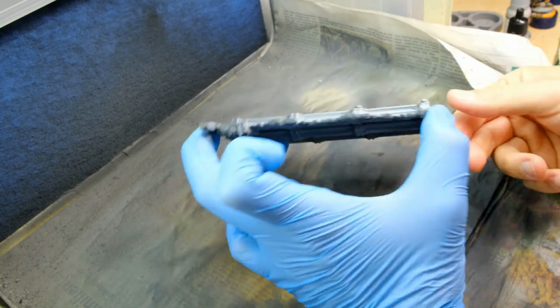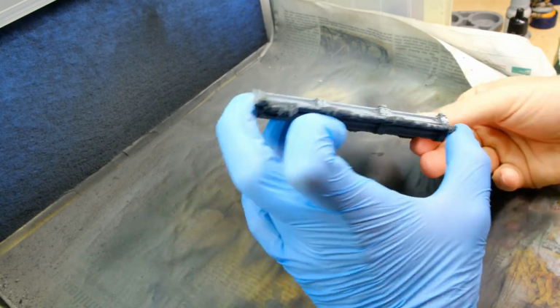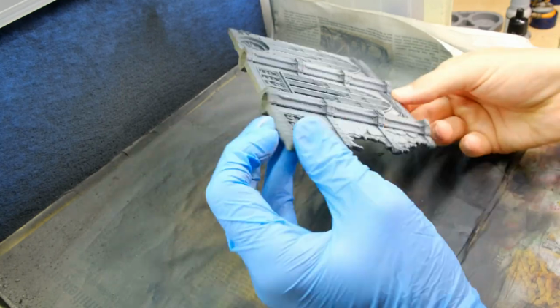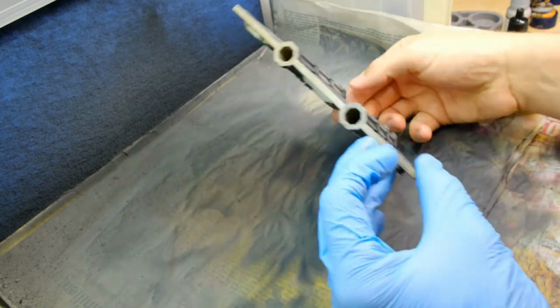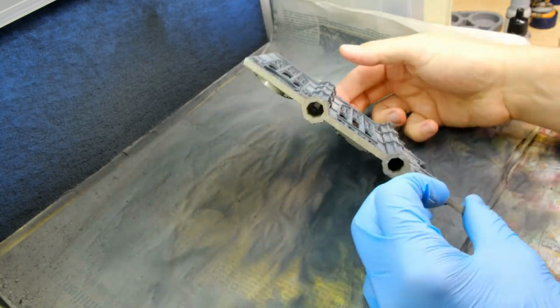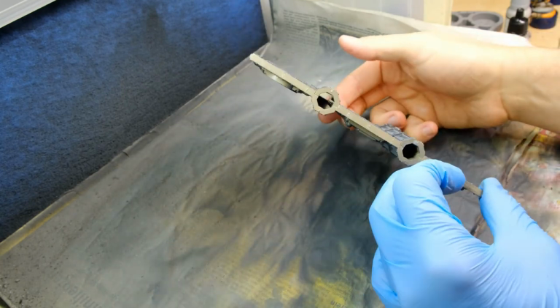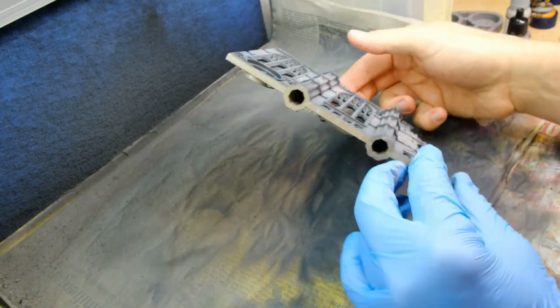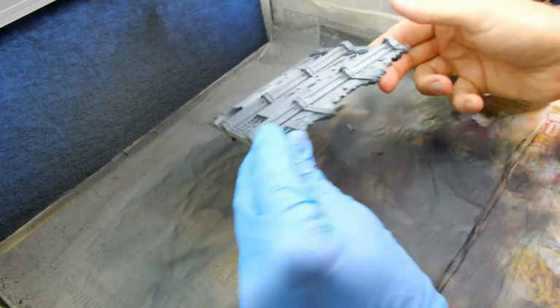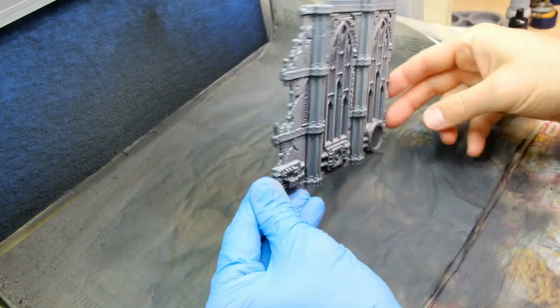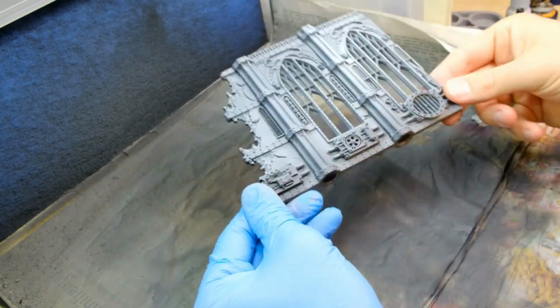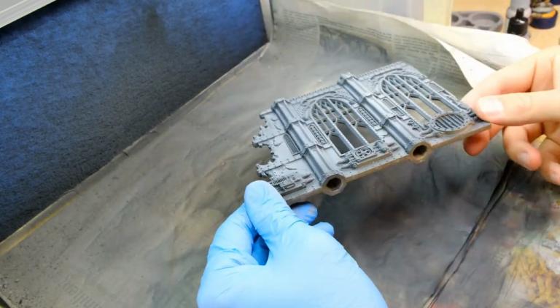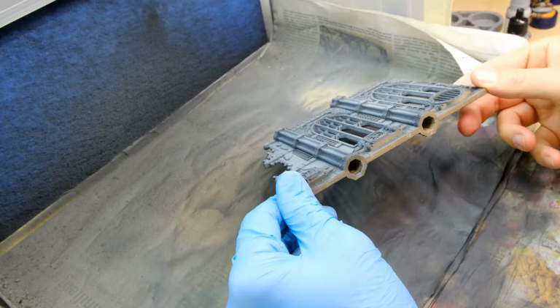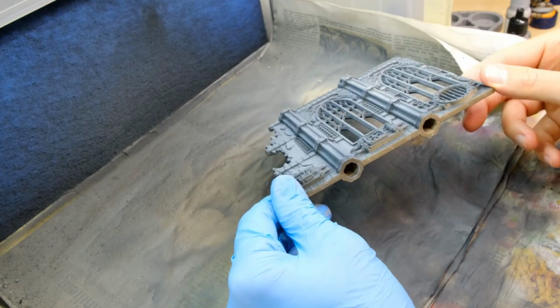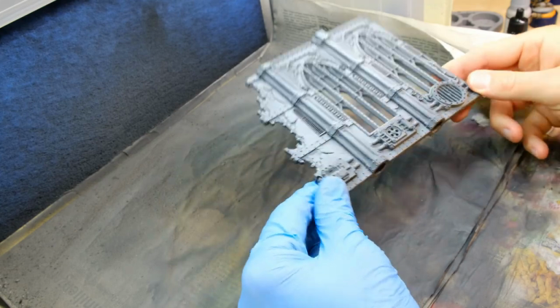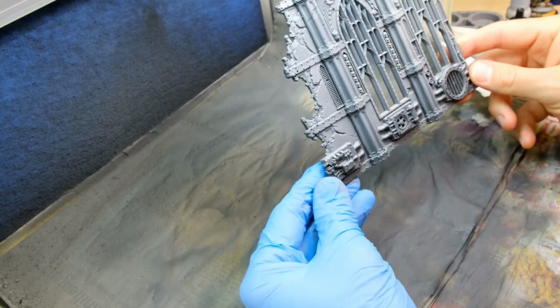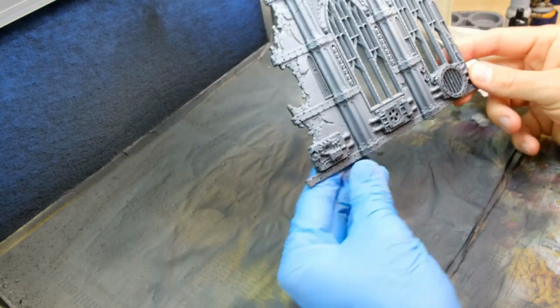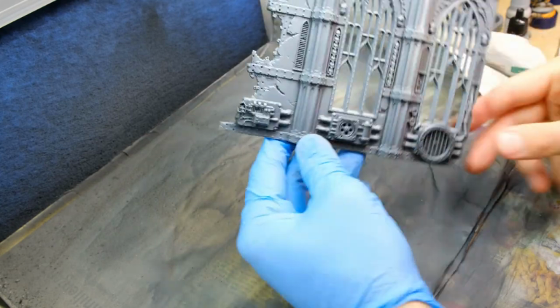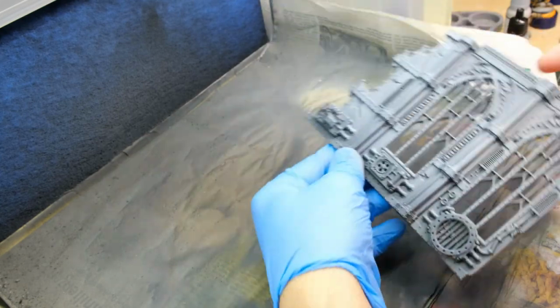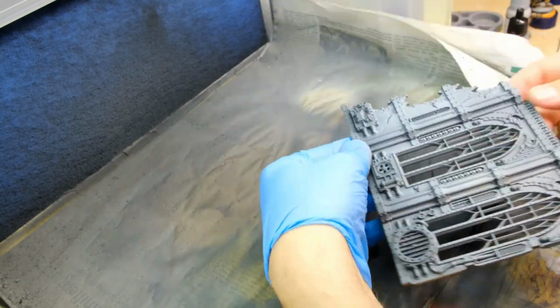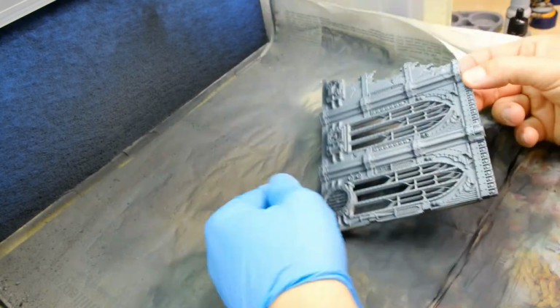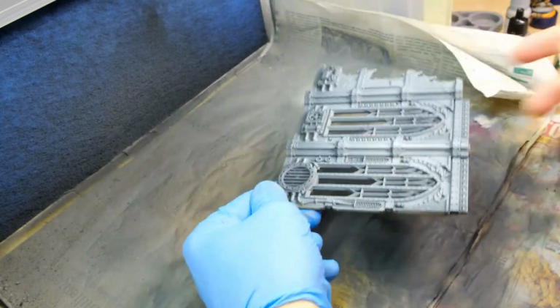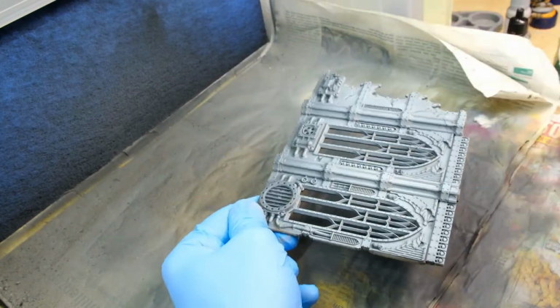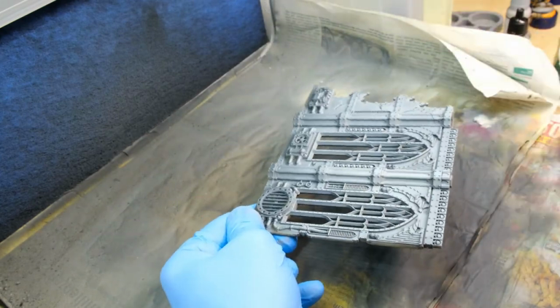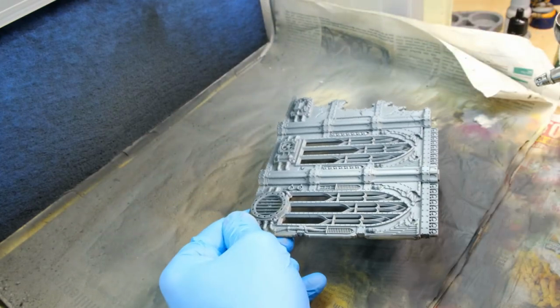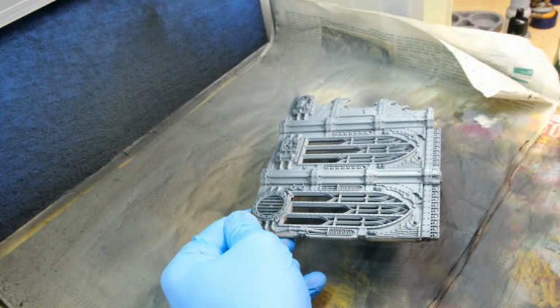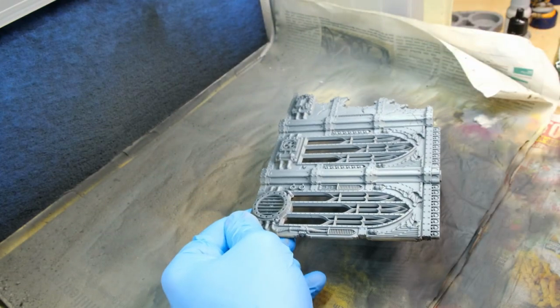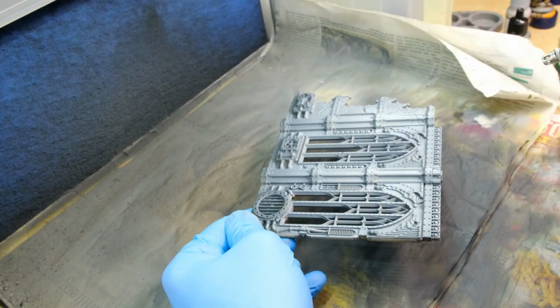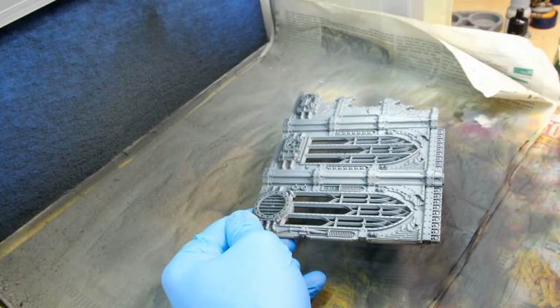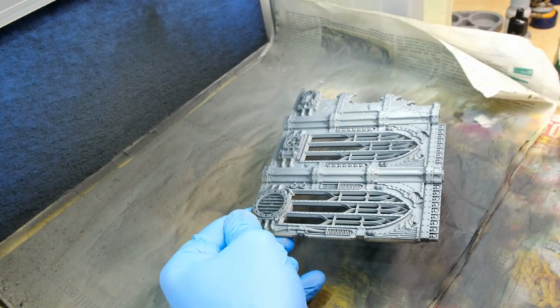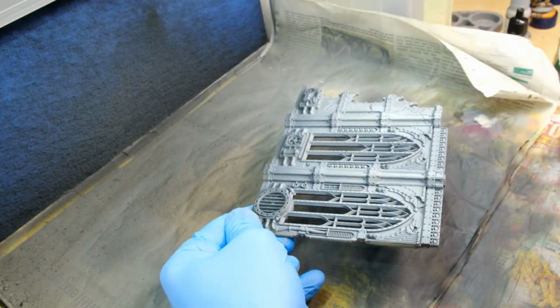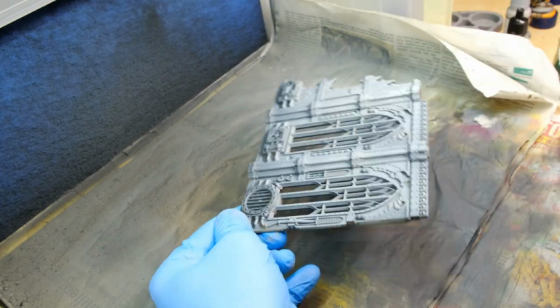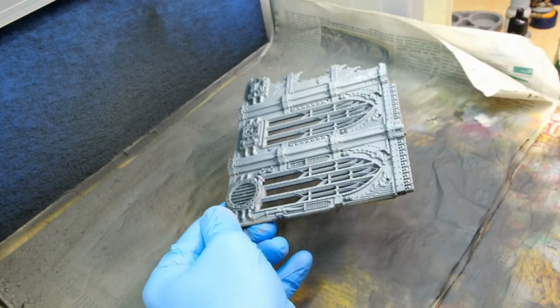First of all you will need a dark prime as a base, and then you will need to zenithal this from above using lighter grays or even white.